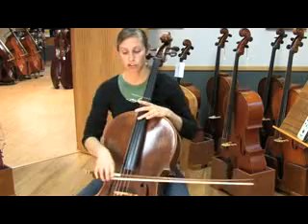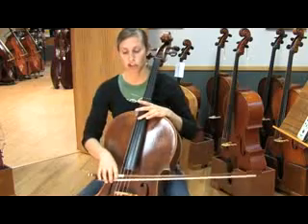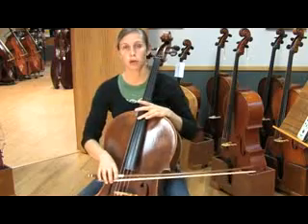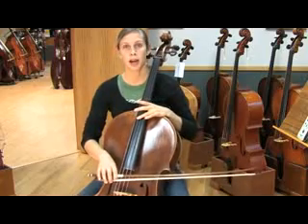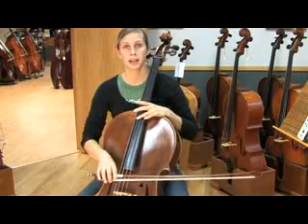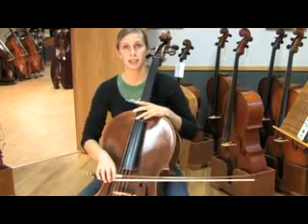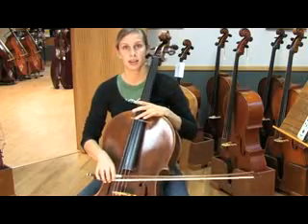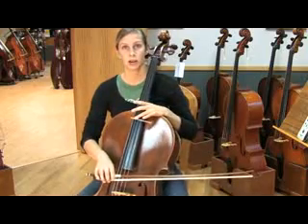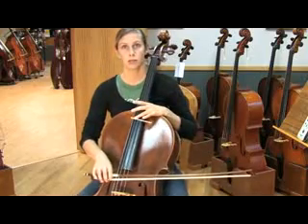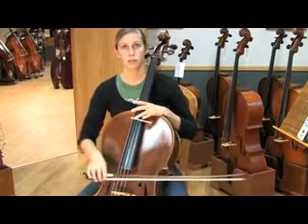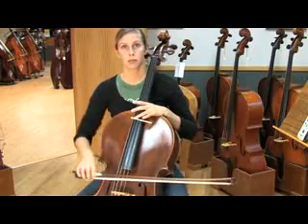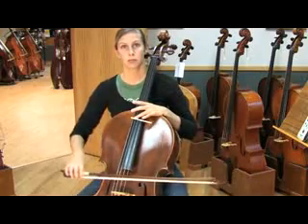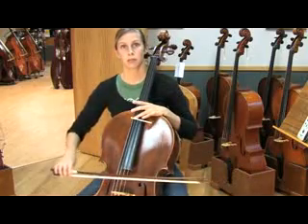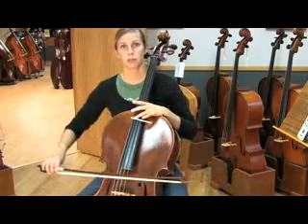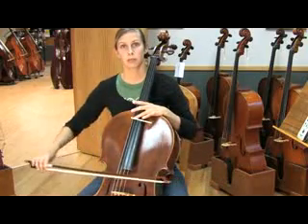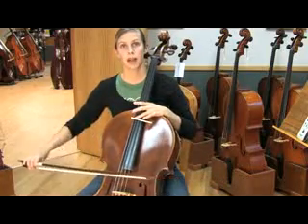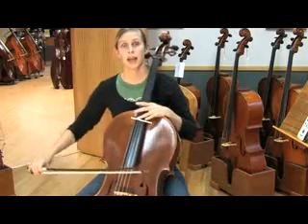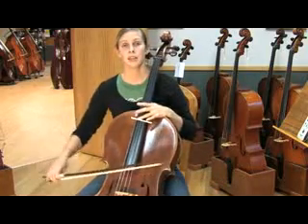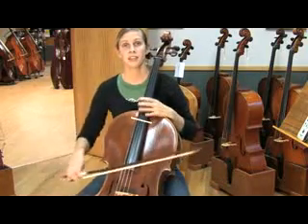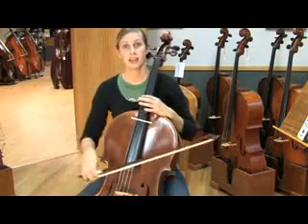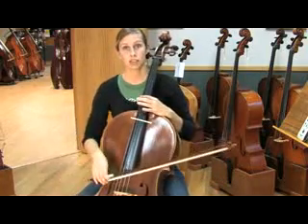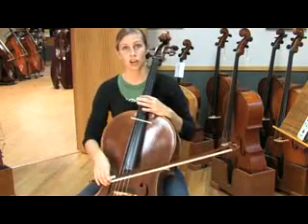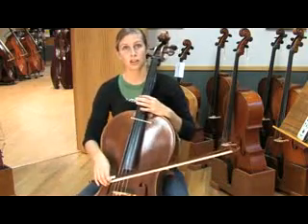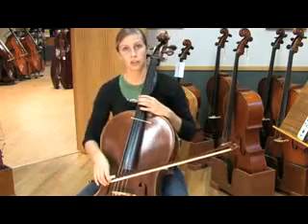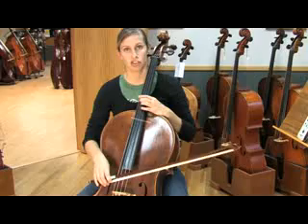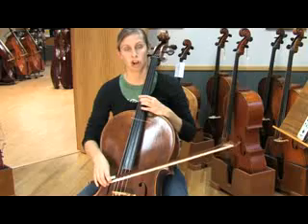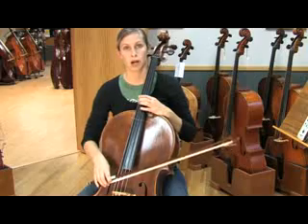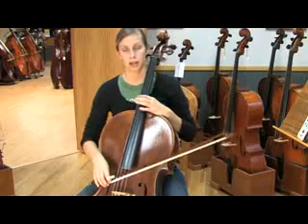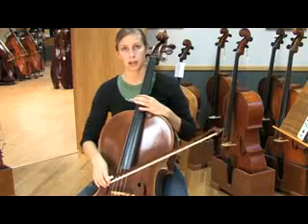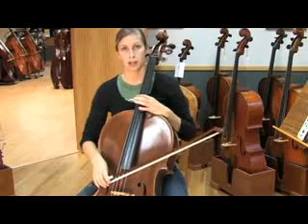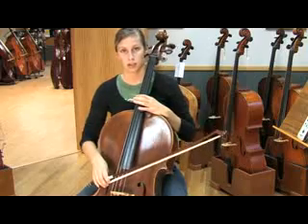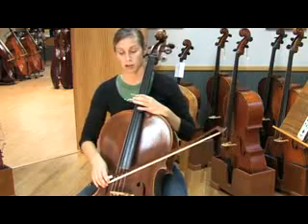And the same for the G string — the G harmonic is here, and on the C string, the G harmonic is here.